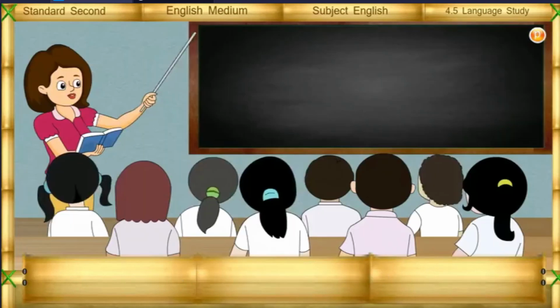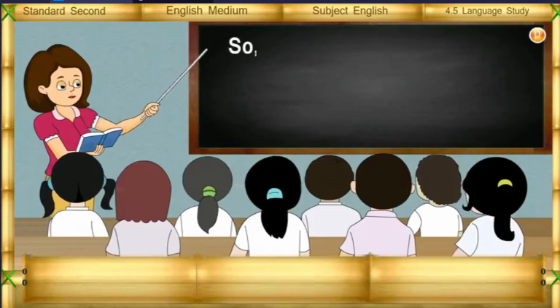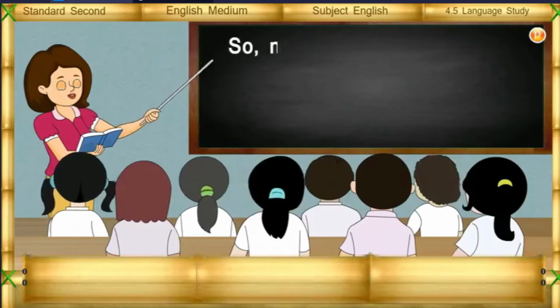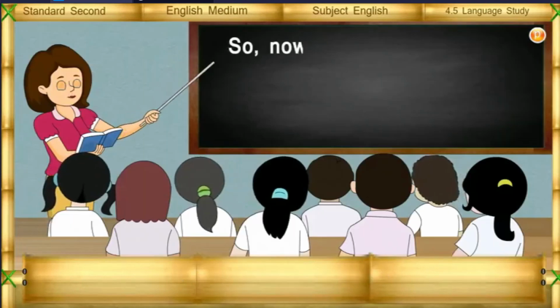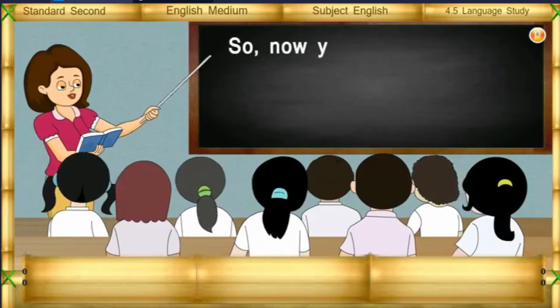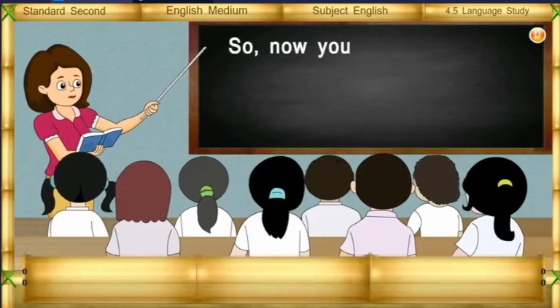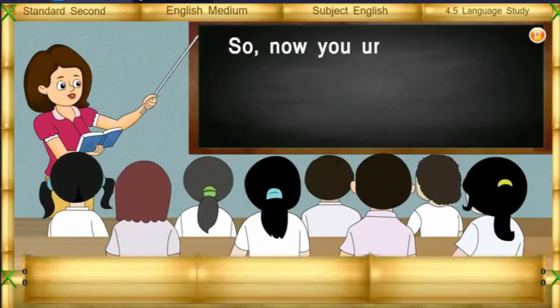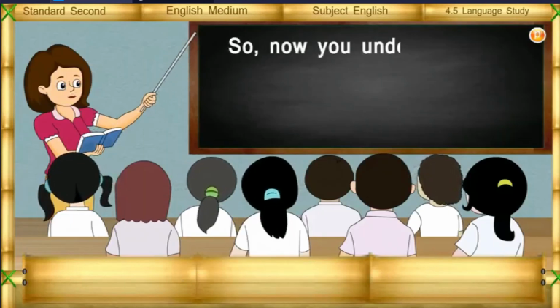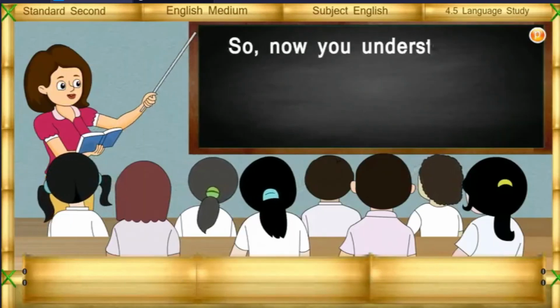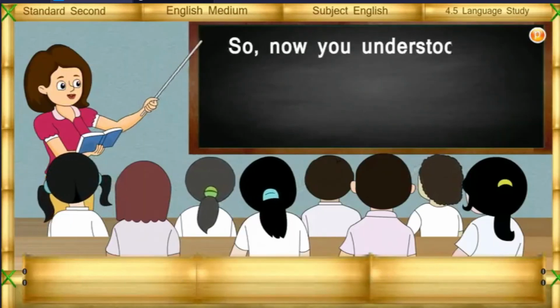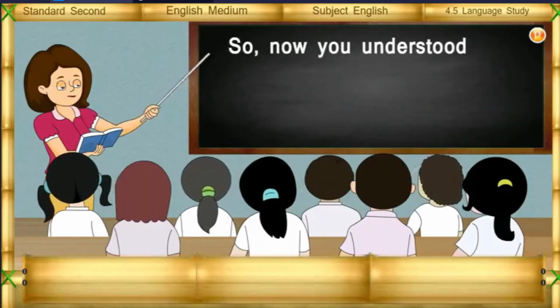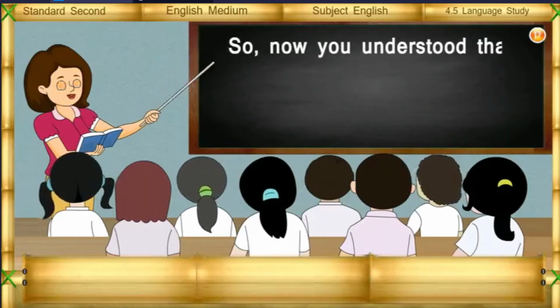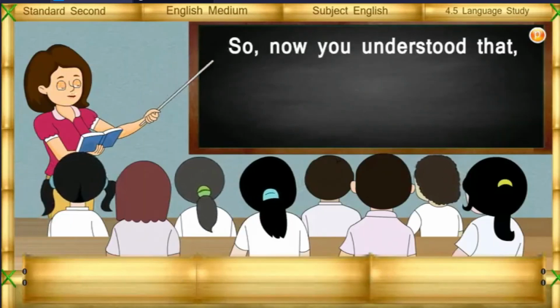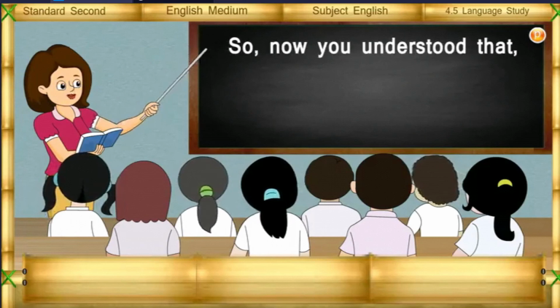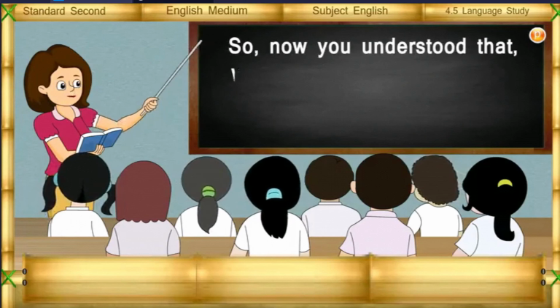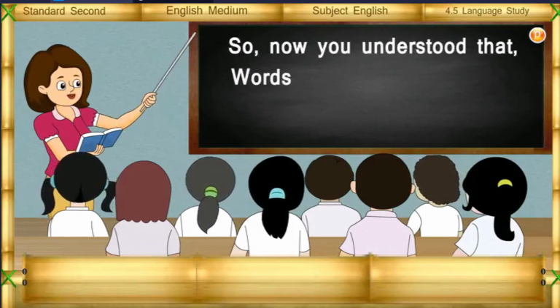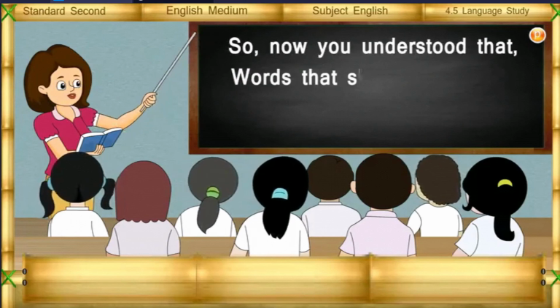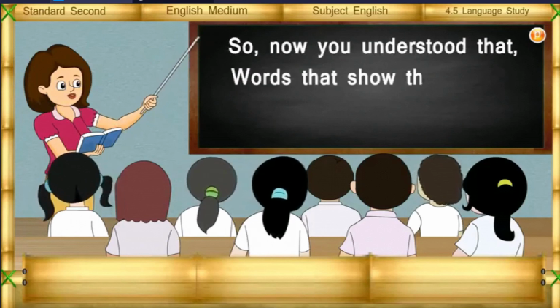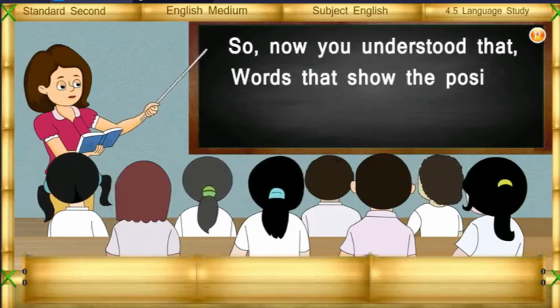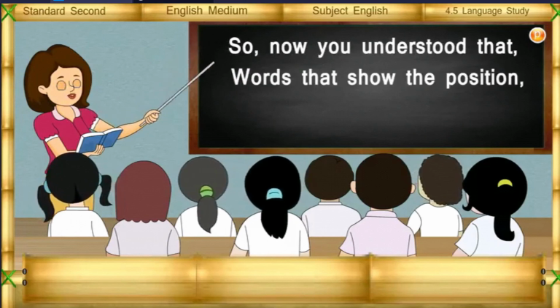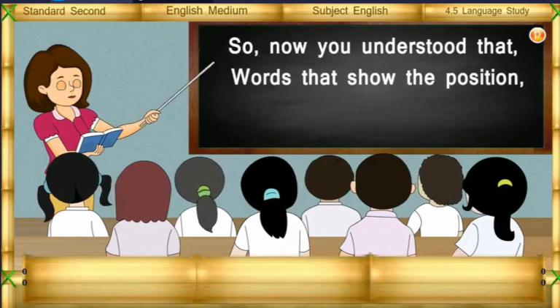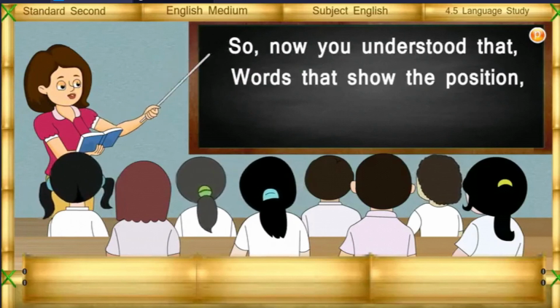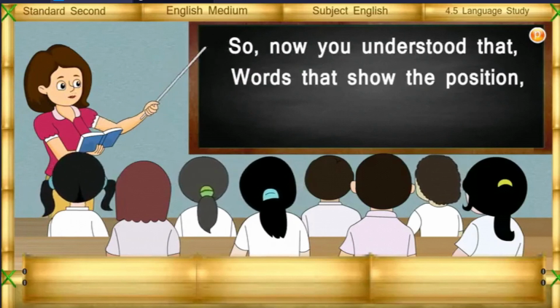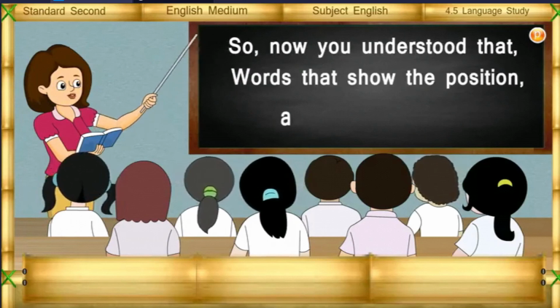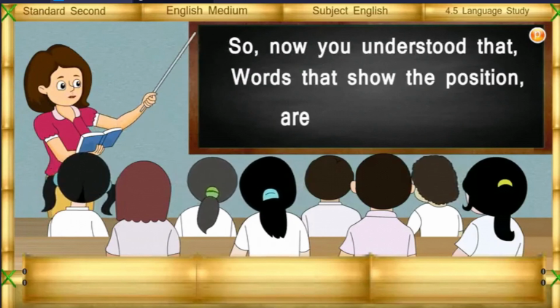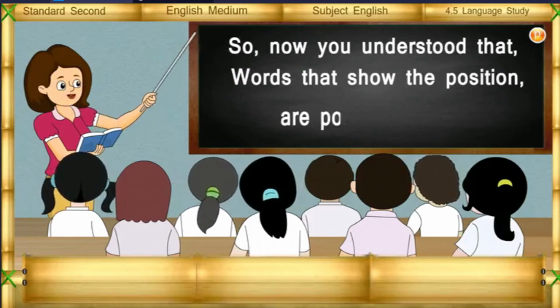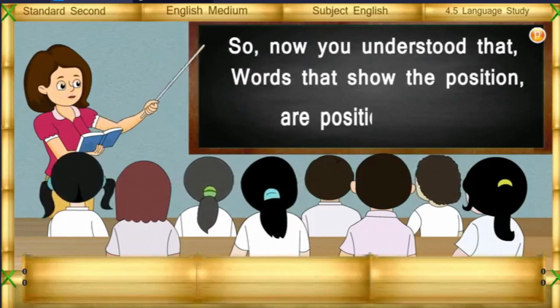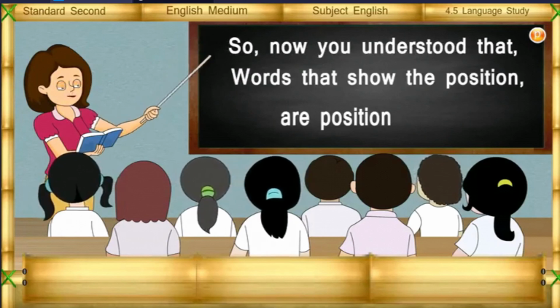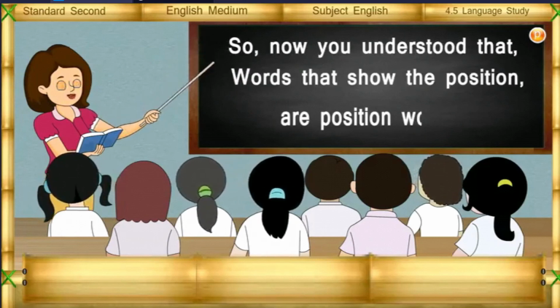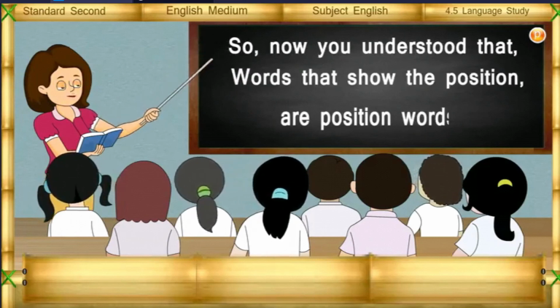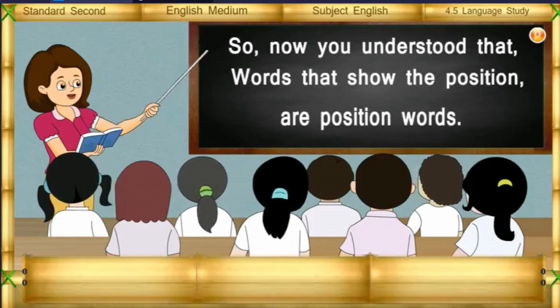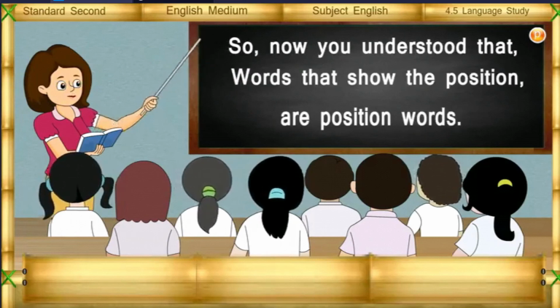So now you understand that words that show the position are position words.